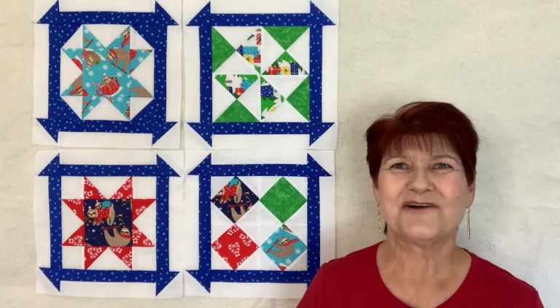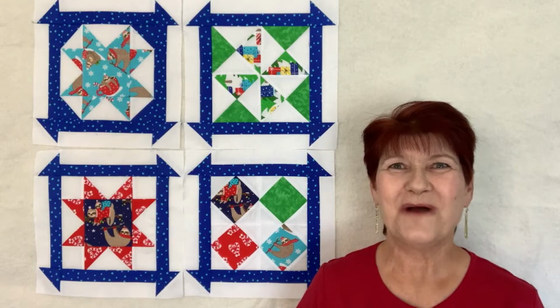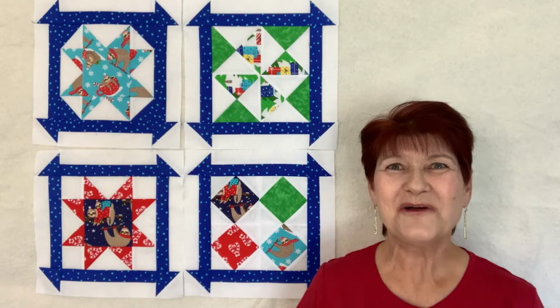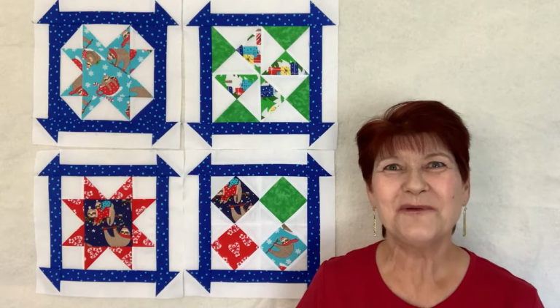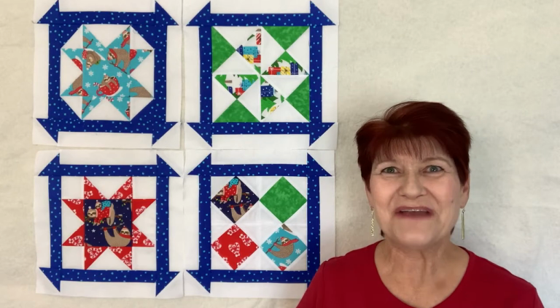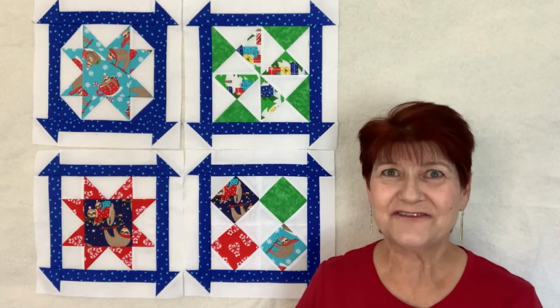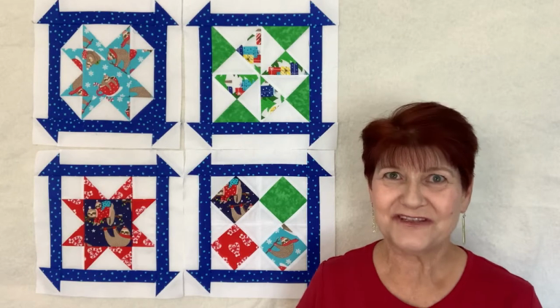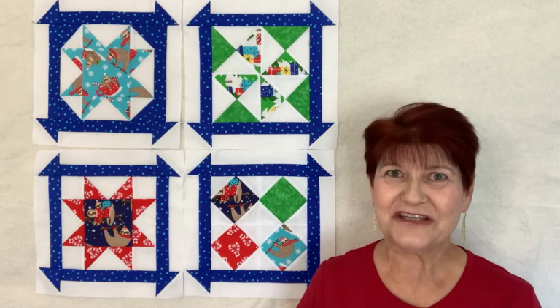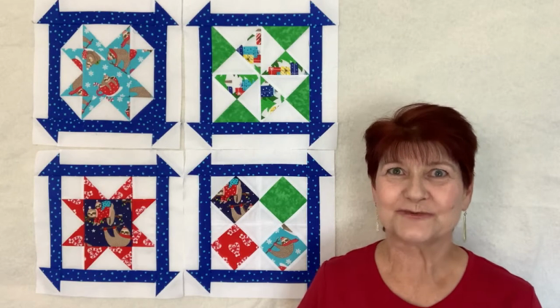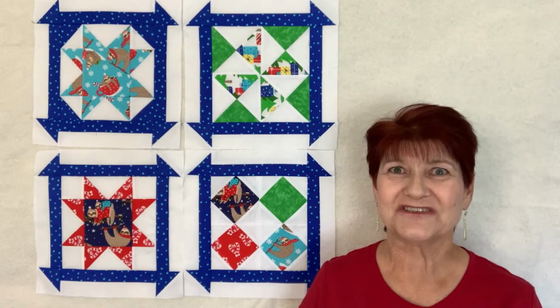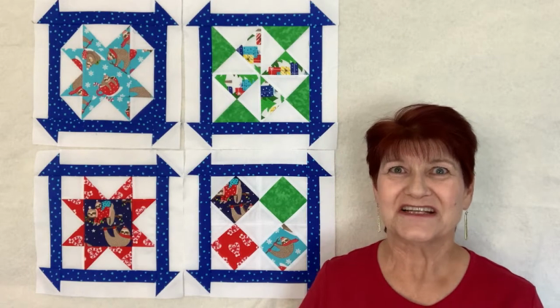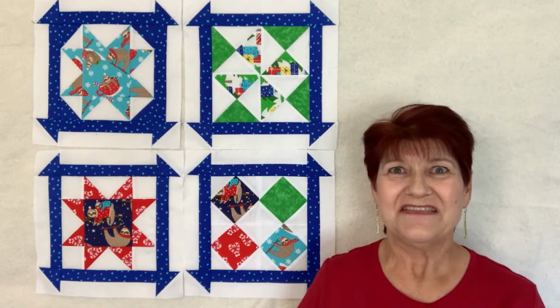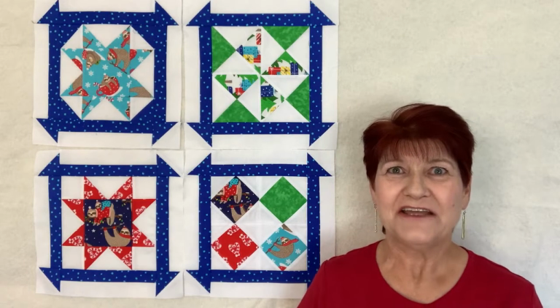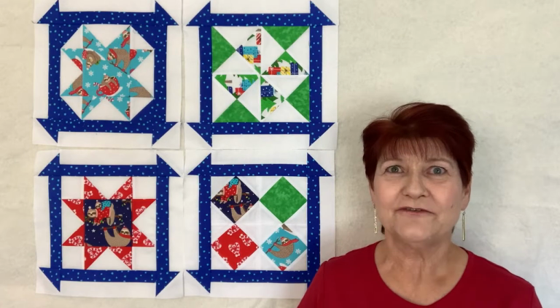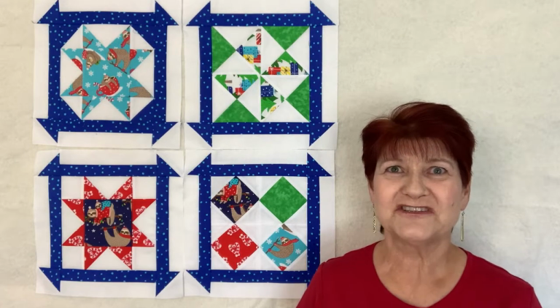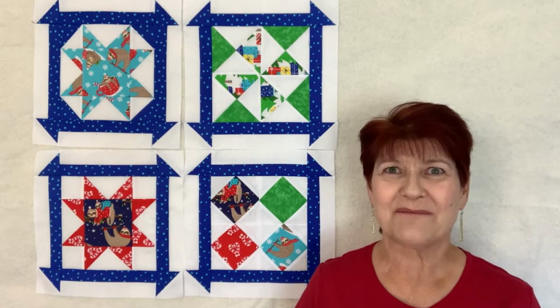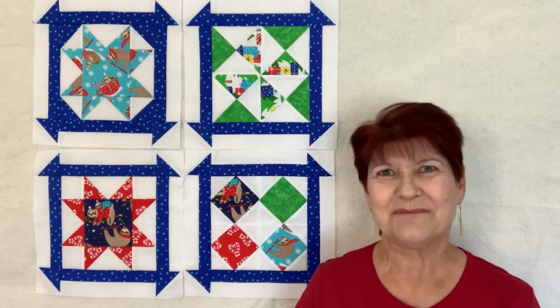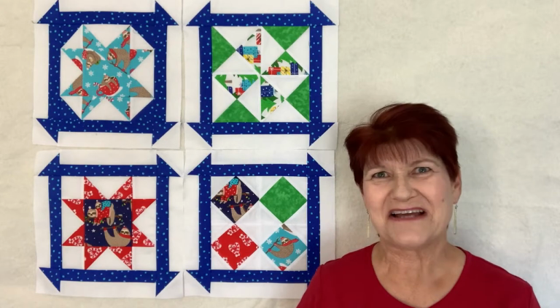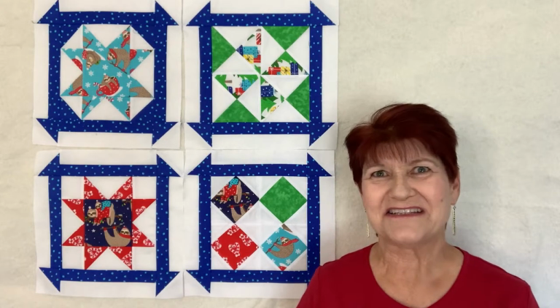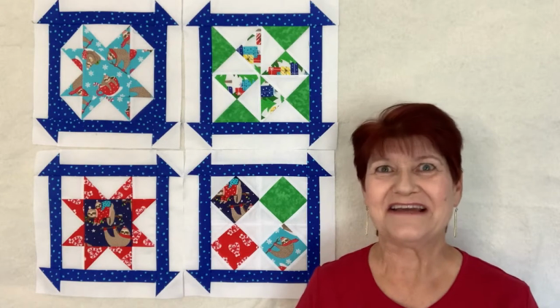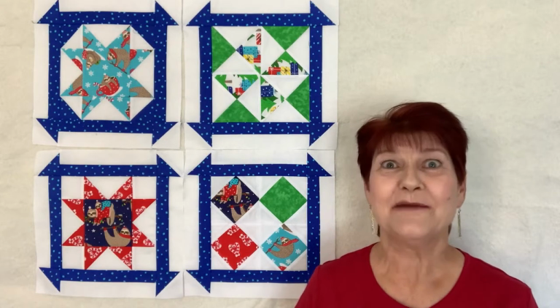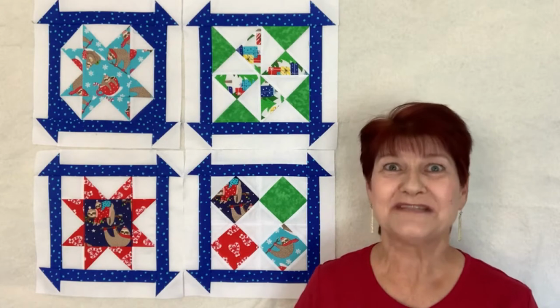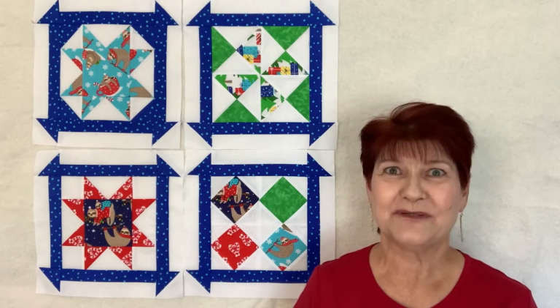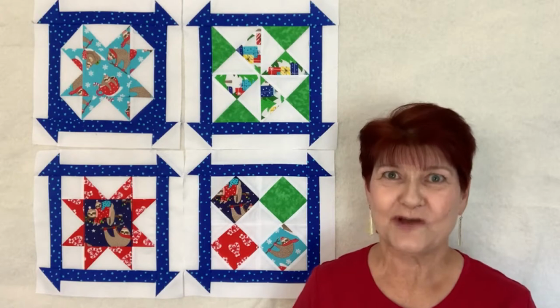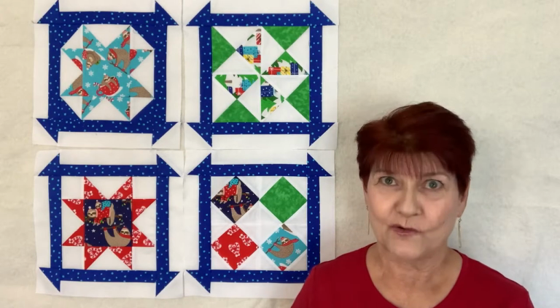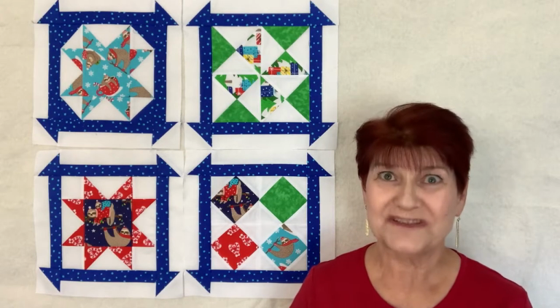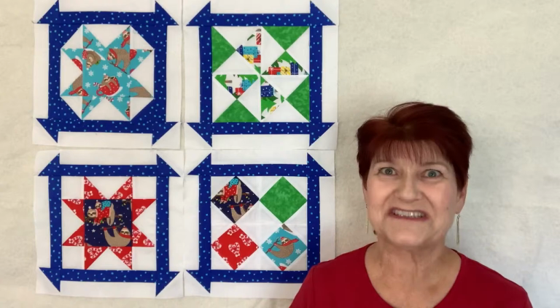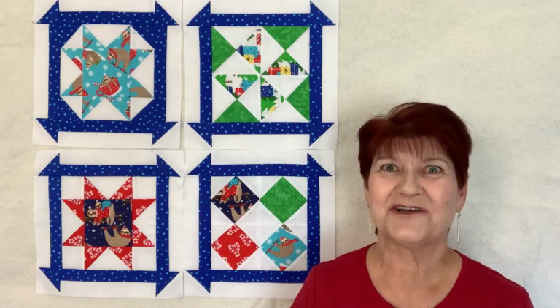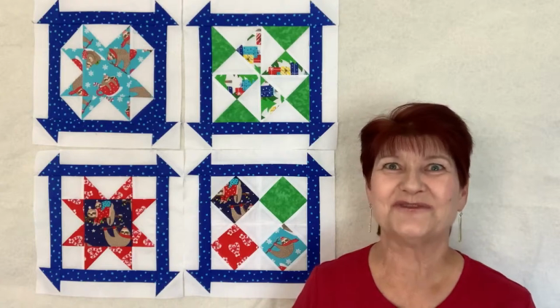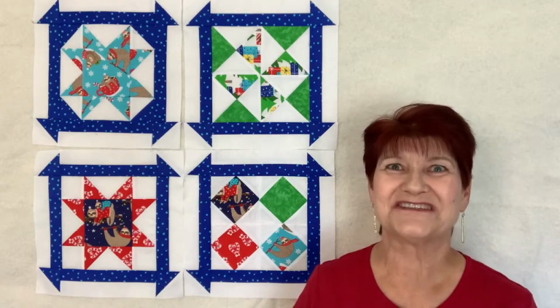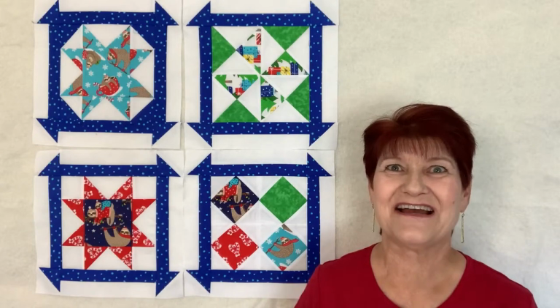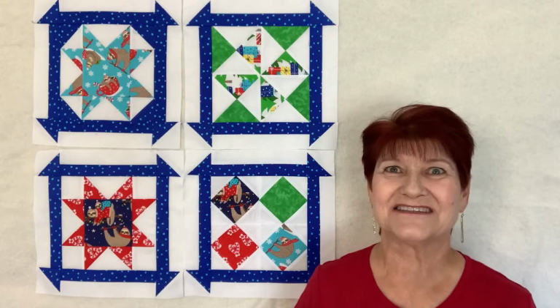Welcome creative adventurers. Thank you for stopping by today. I'm Debbie Cohn with T-Cohn Designs.